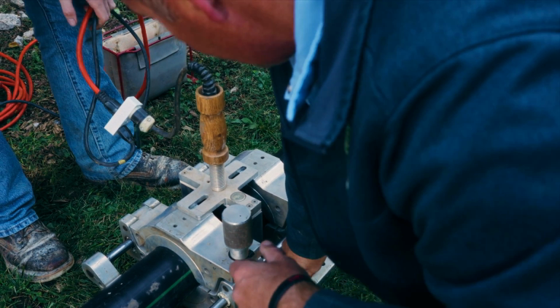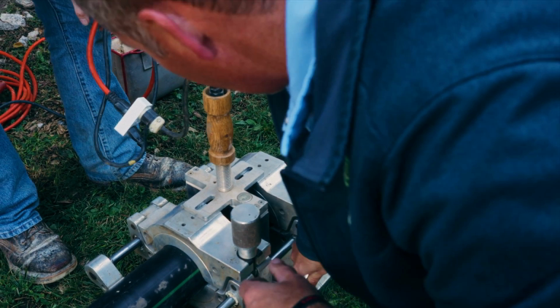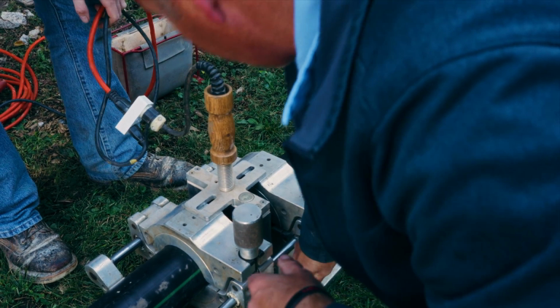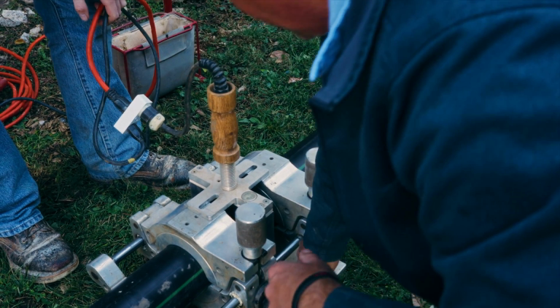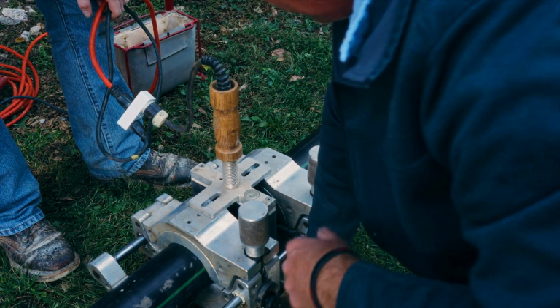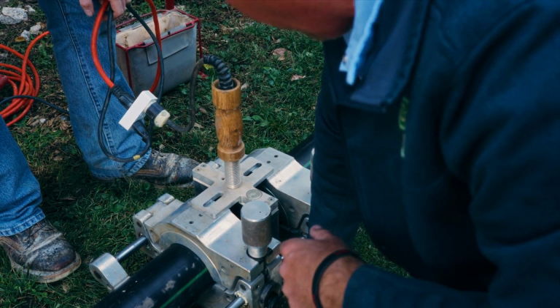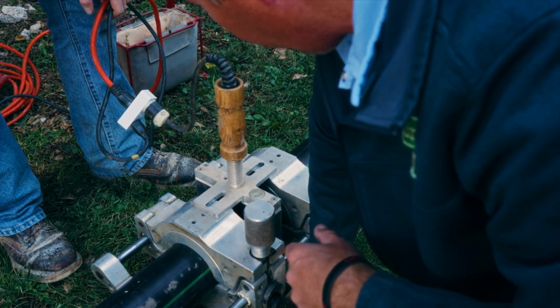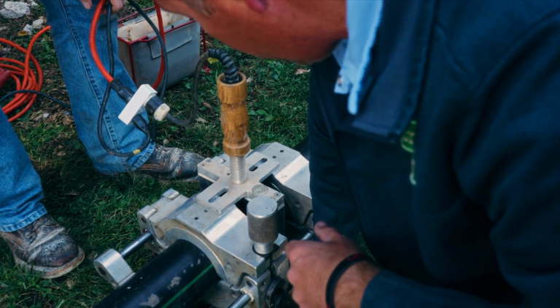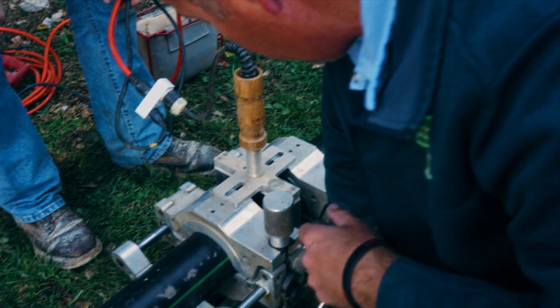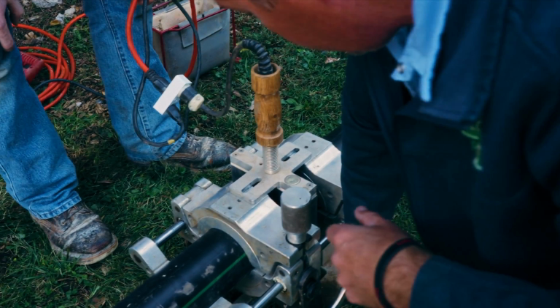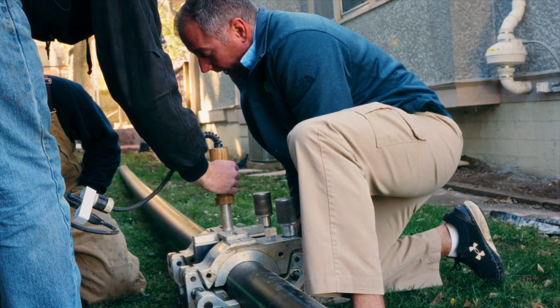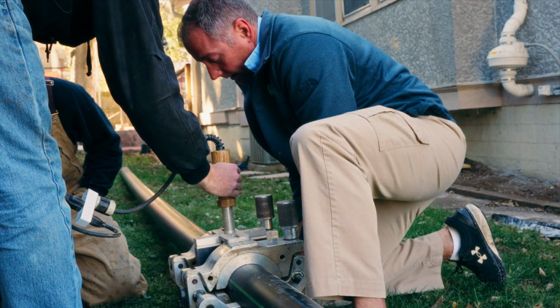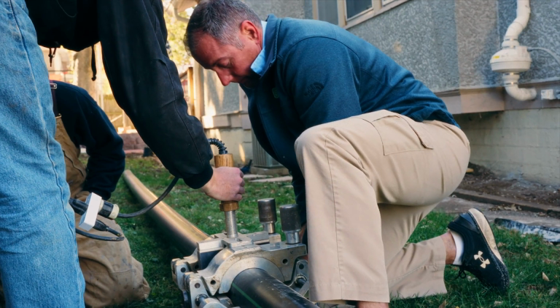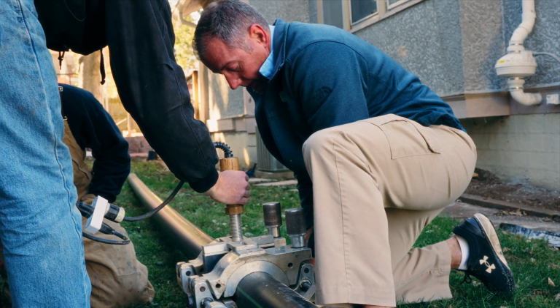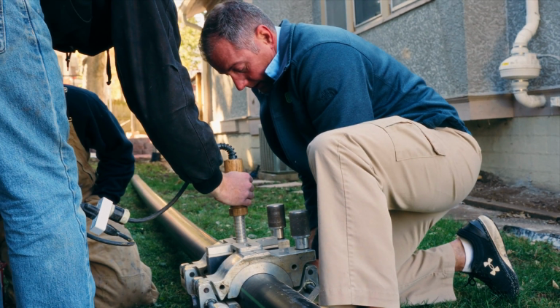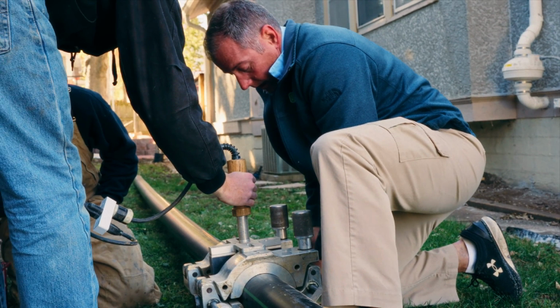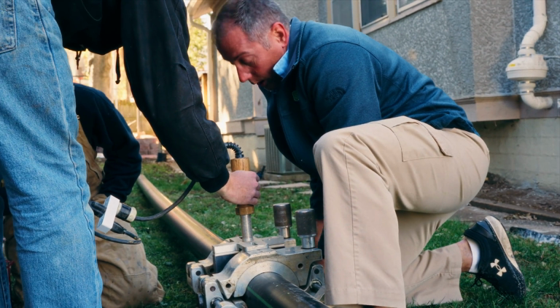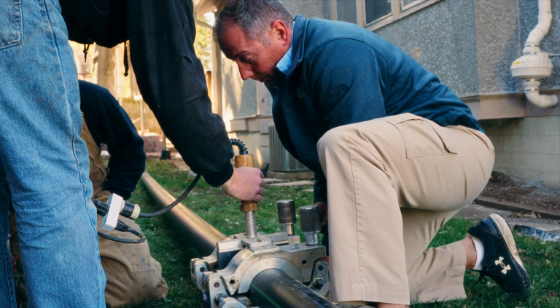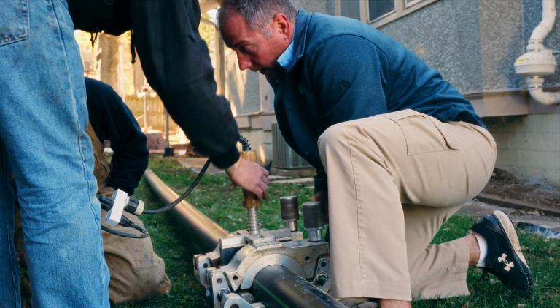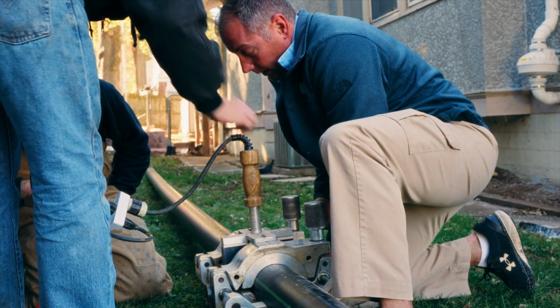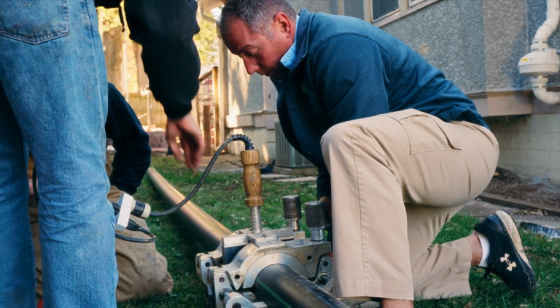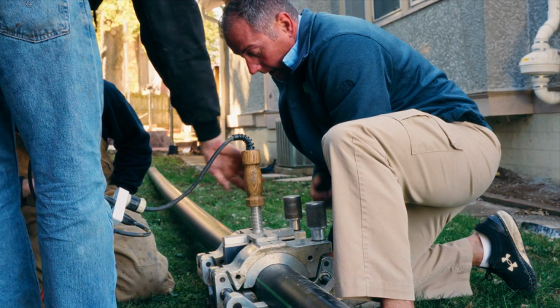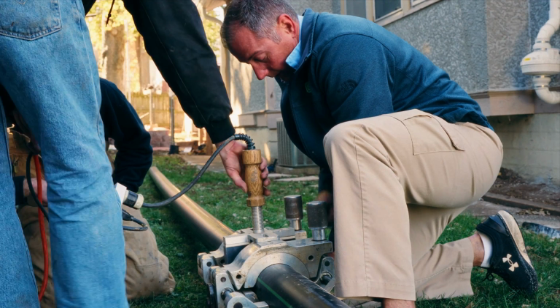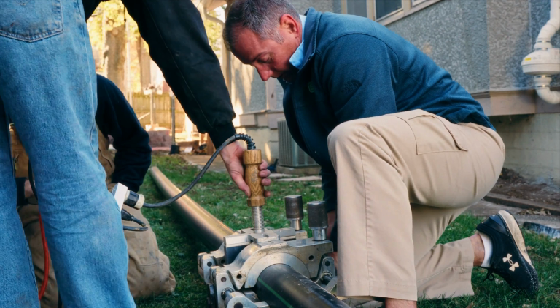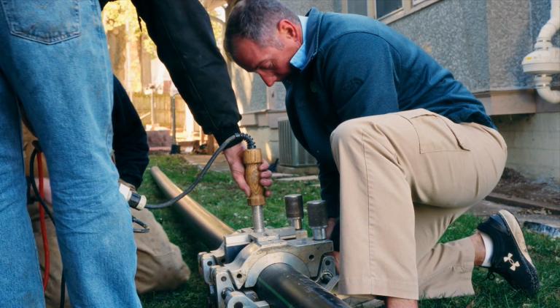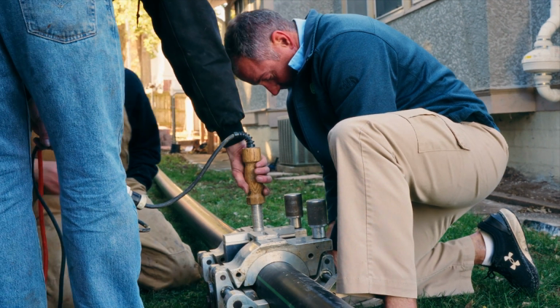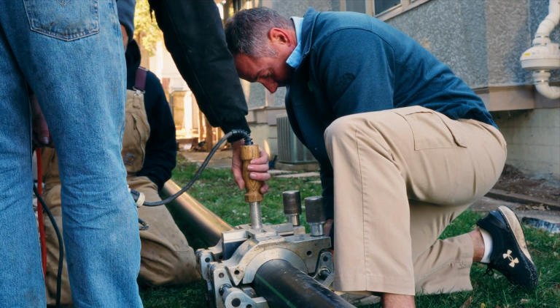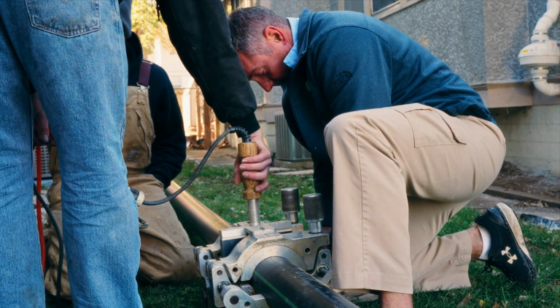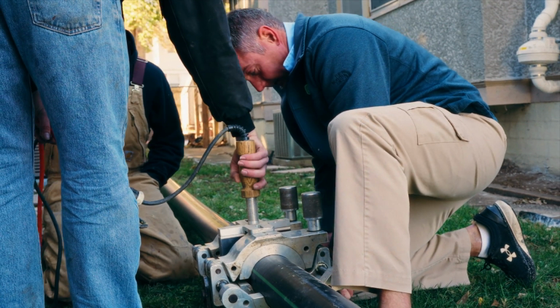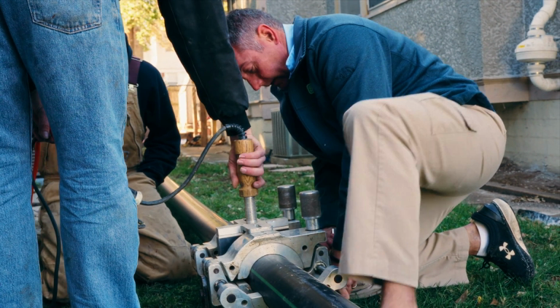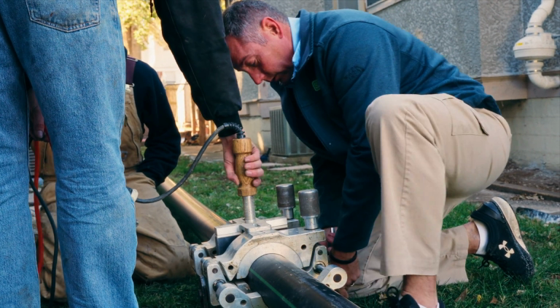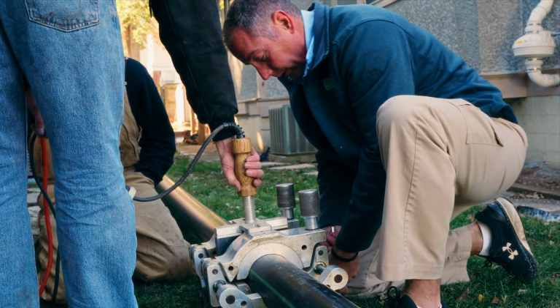Now we squeeze and apply pressure. On the count of three, I'm going to open it up. You're going to pull it out, and then I'm going to smash it closed. One, two, three.